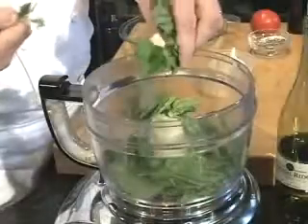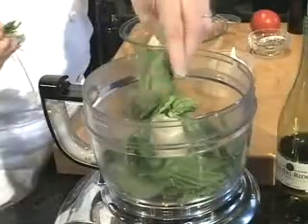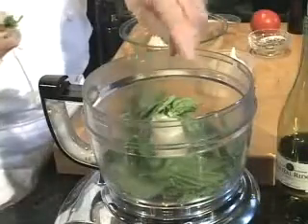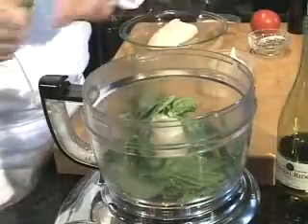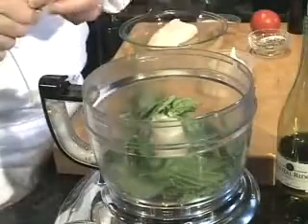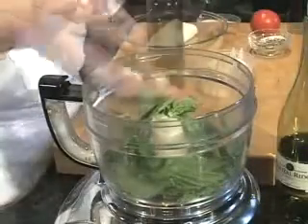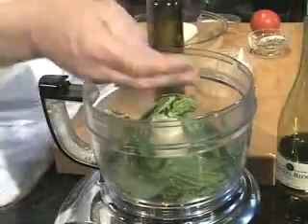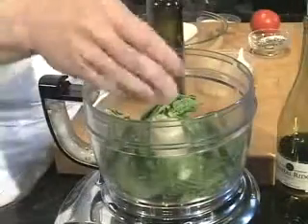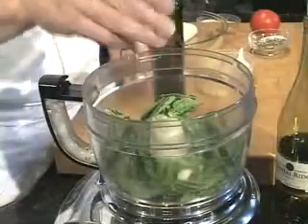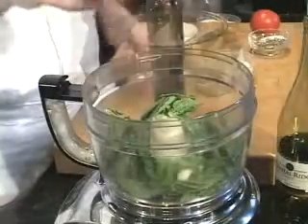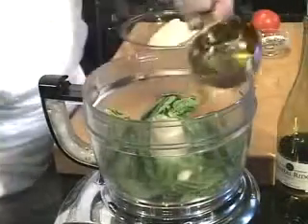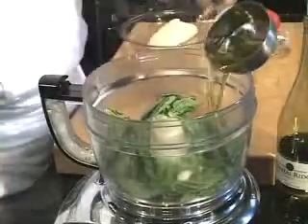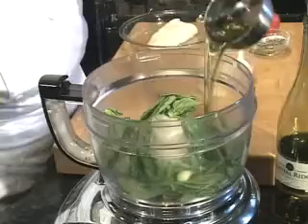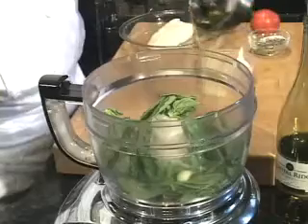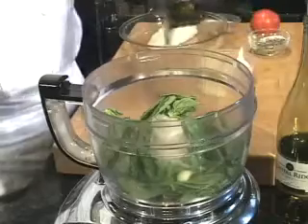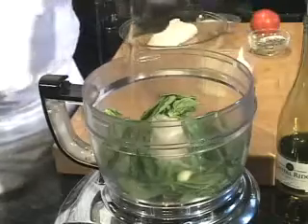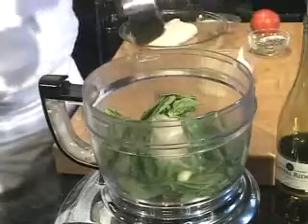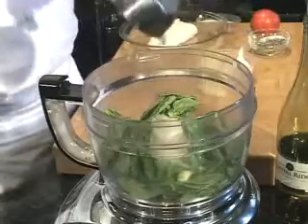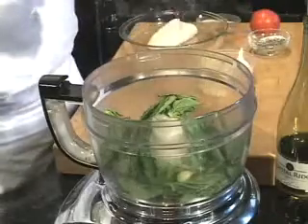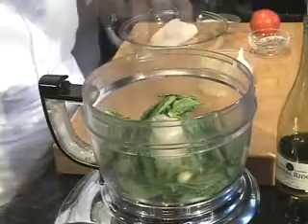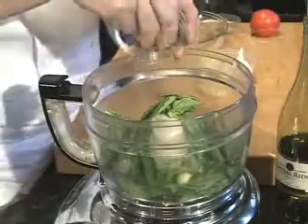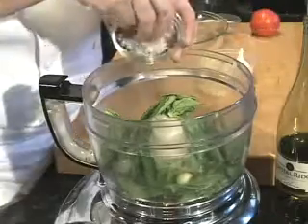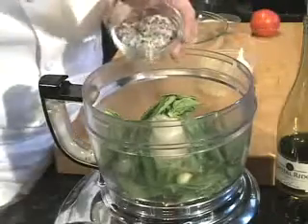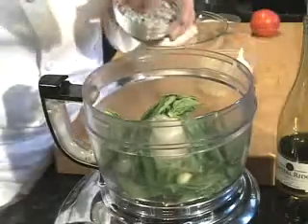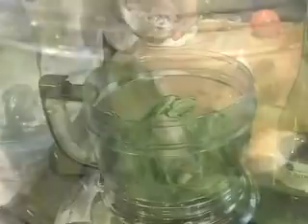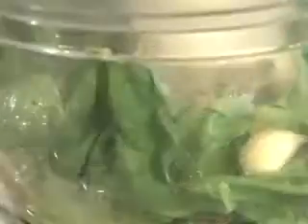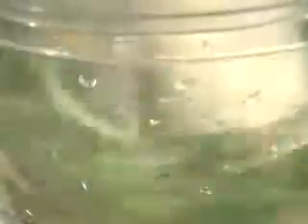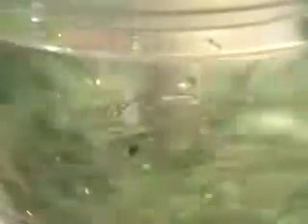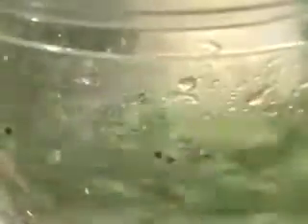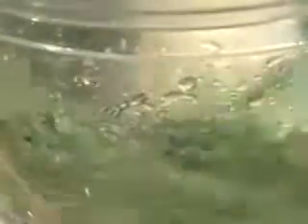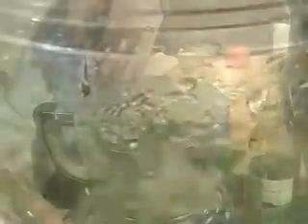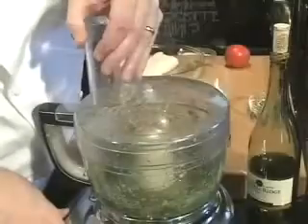We start with fresh basil, garlic and olive oil in the food processor. Season it with salt and pepper and blend or puree.